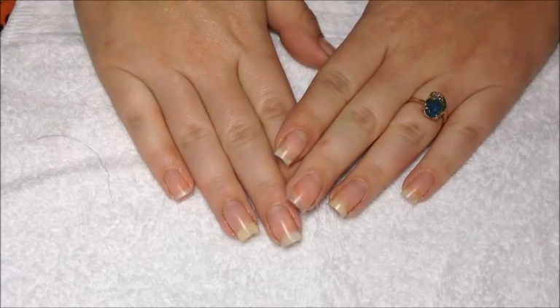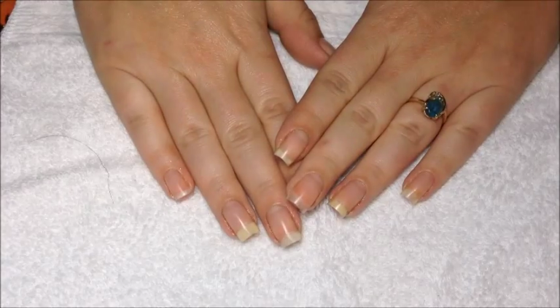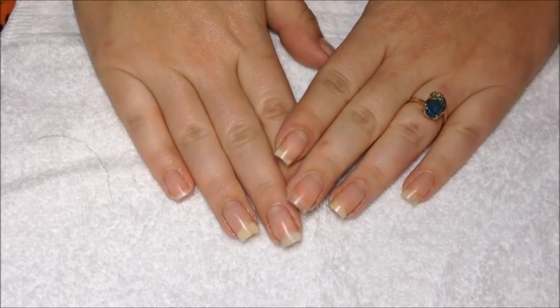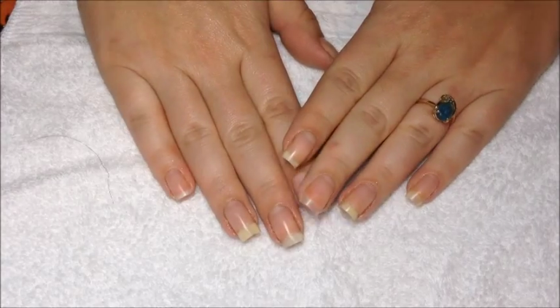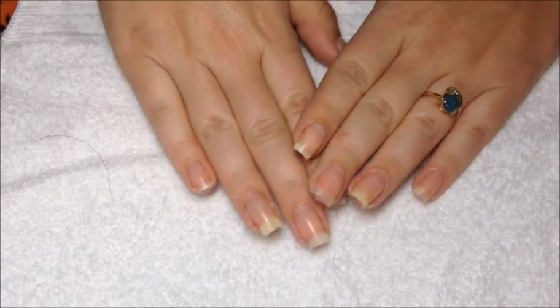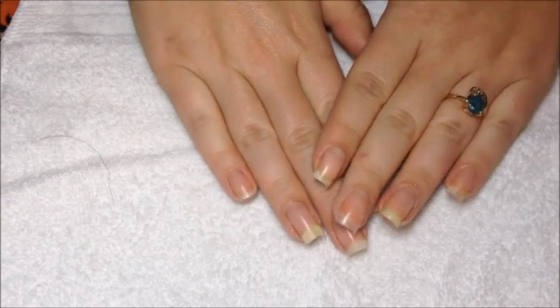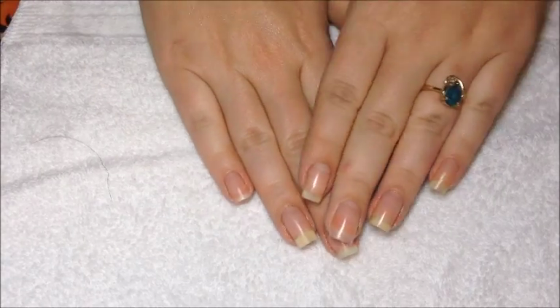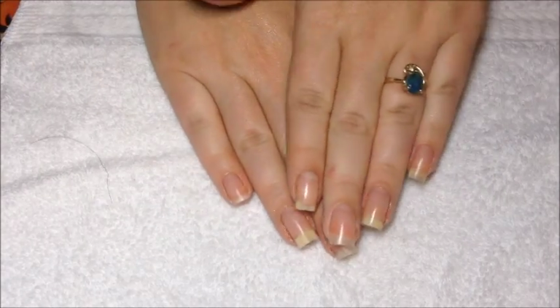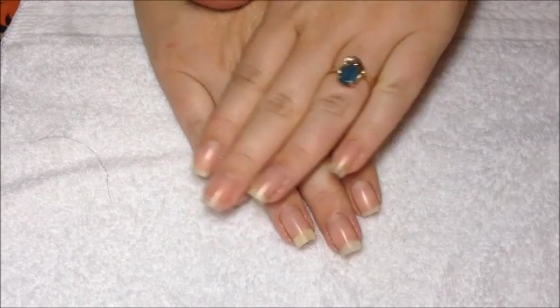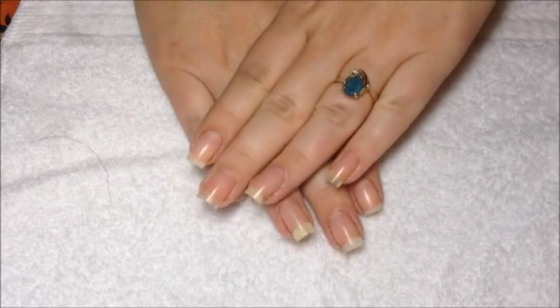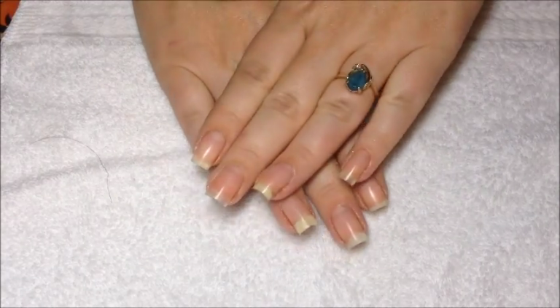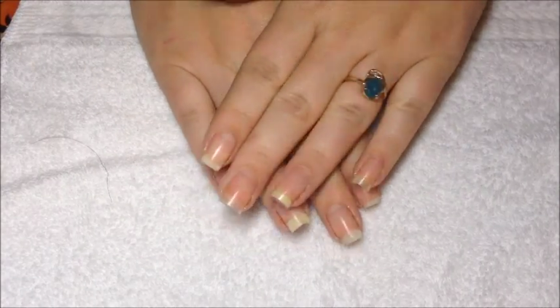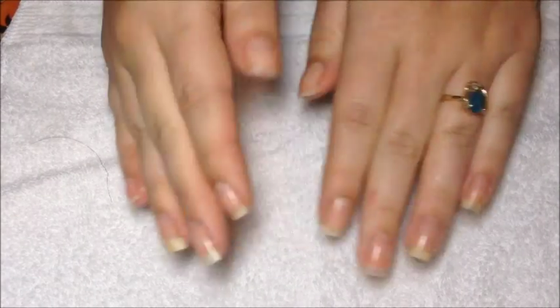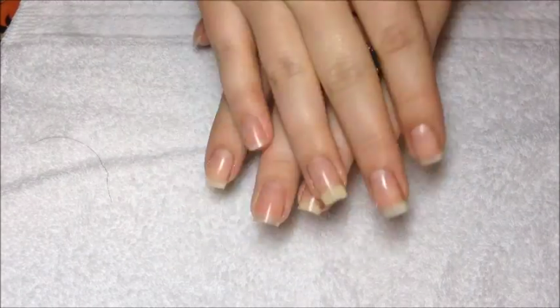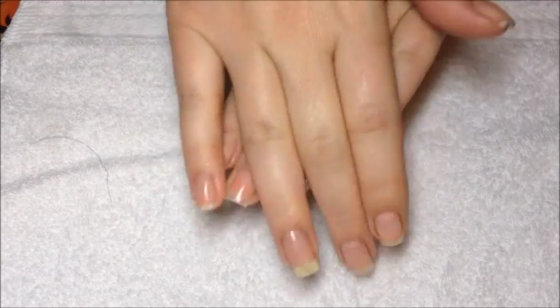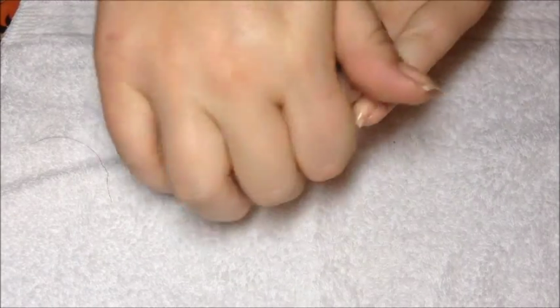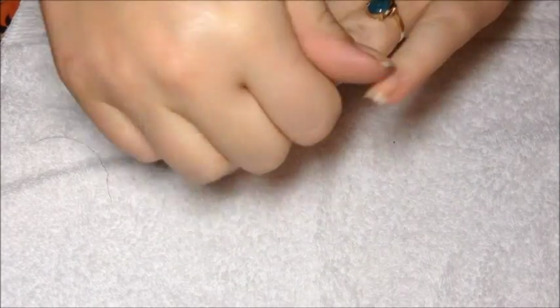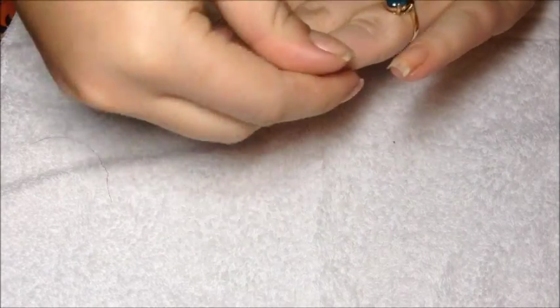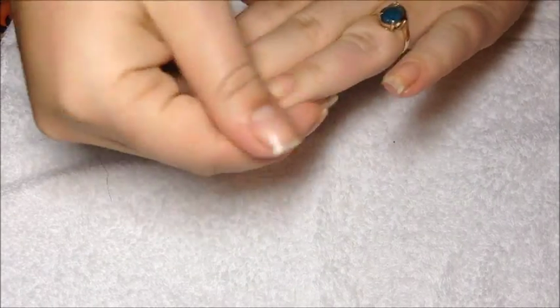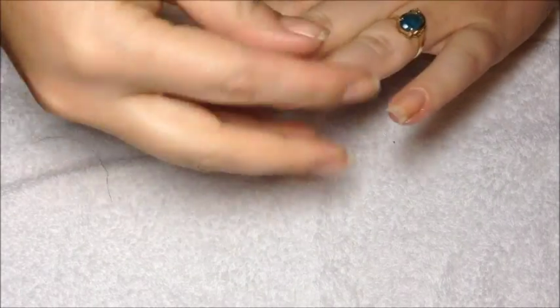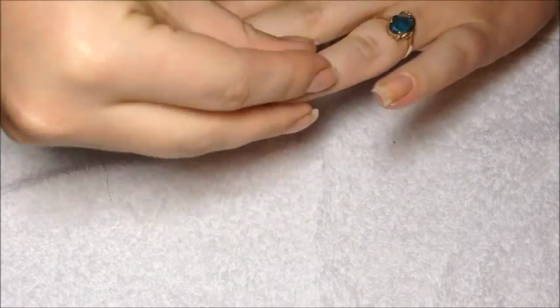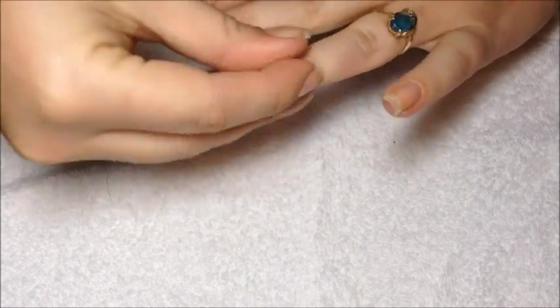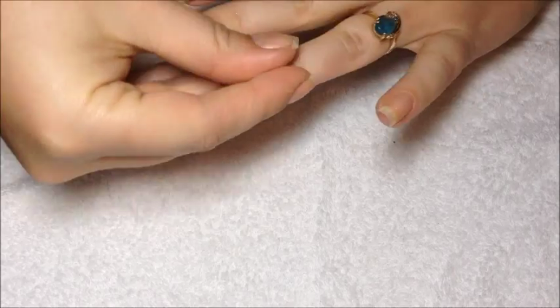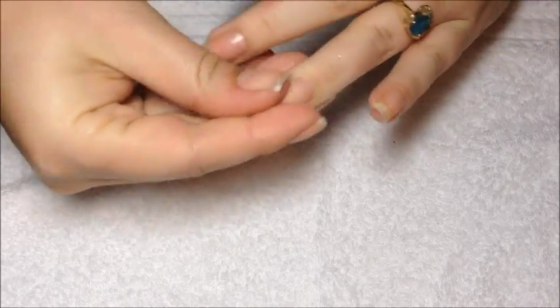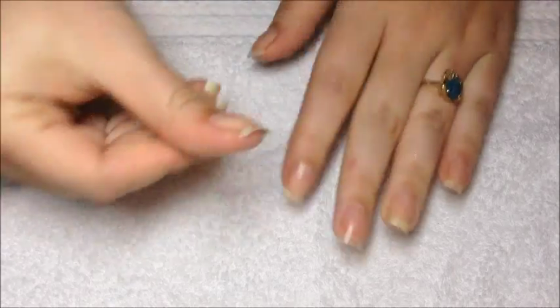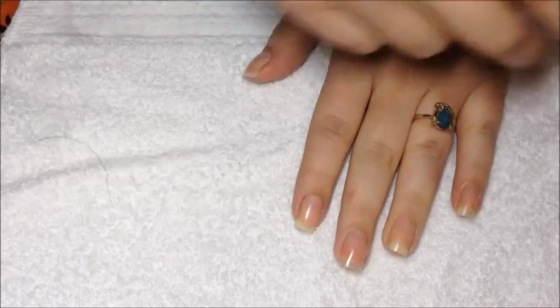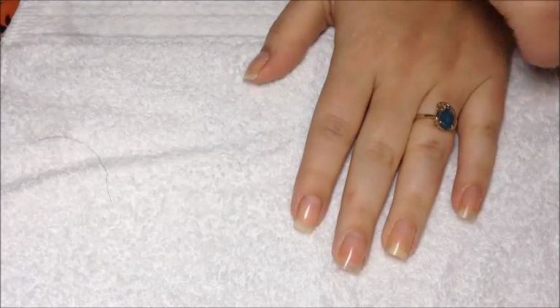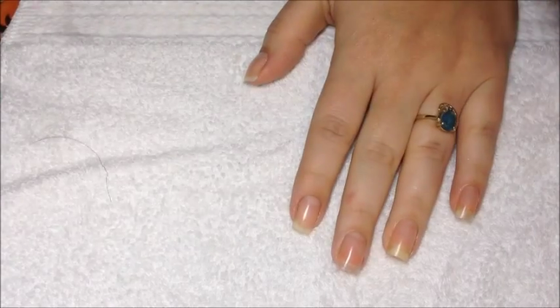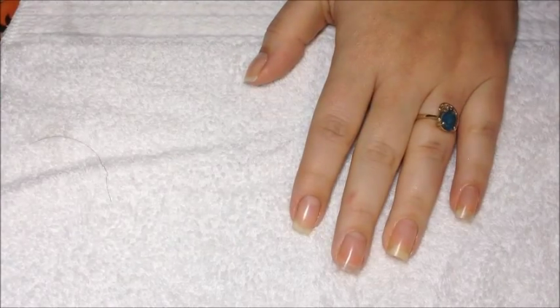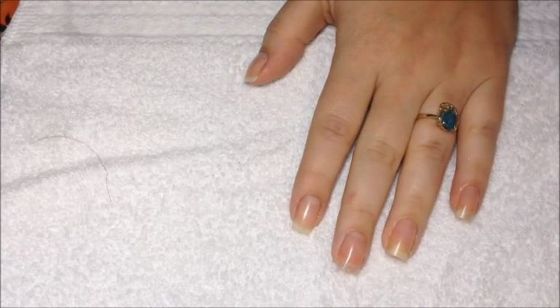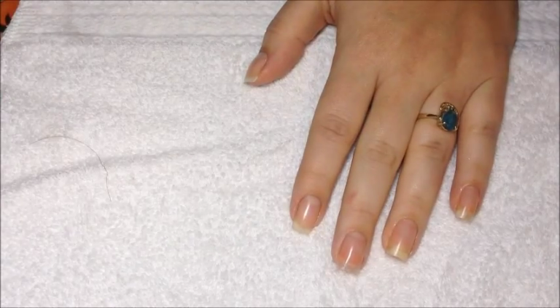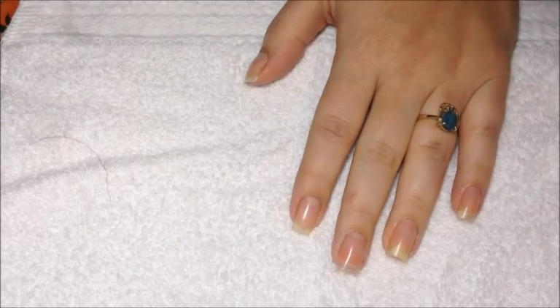When you're done soaking, you just wipe your nails off on a towel. You want to leave the oils on your skin.